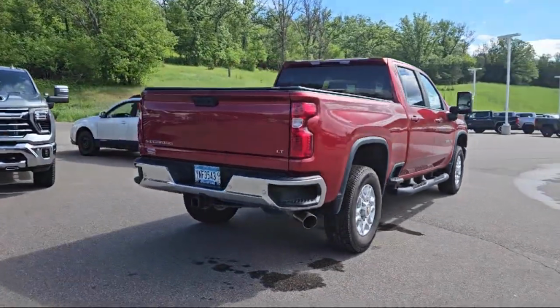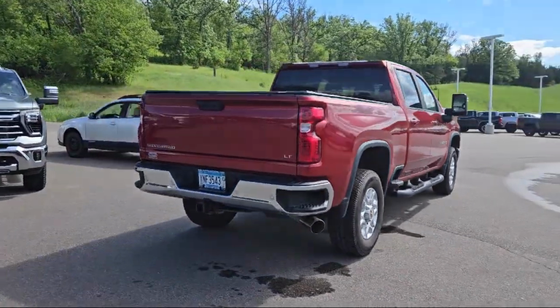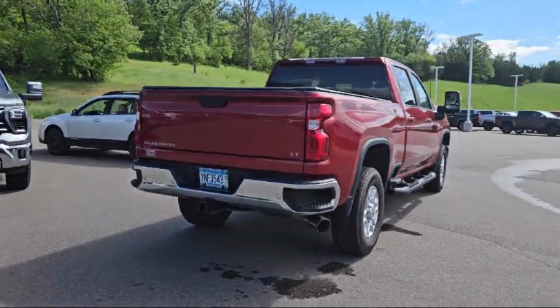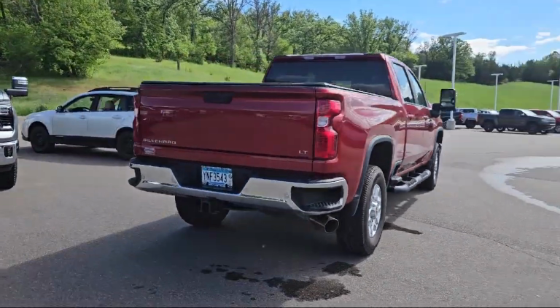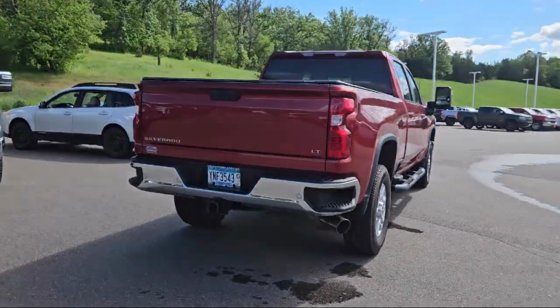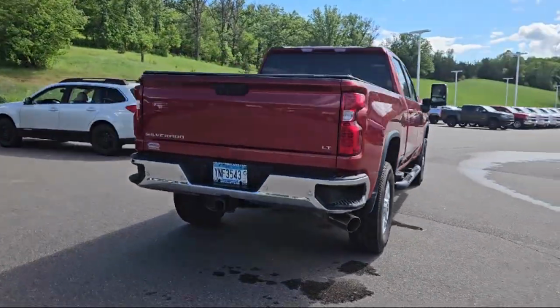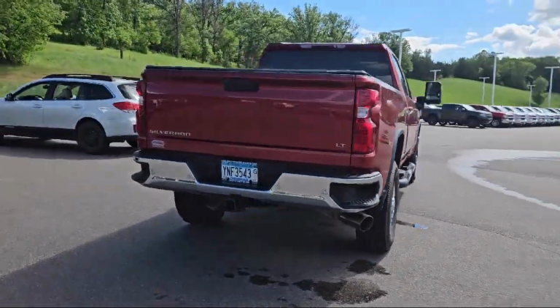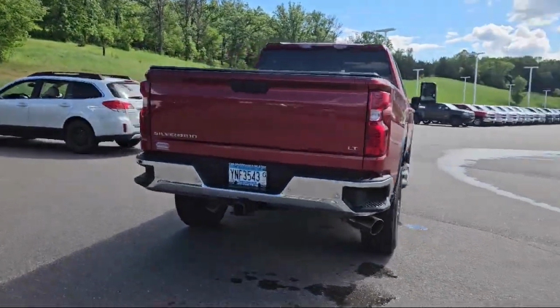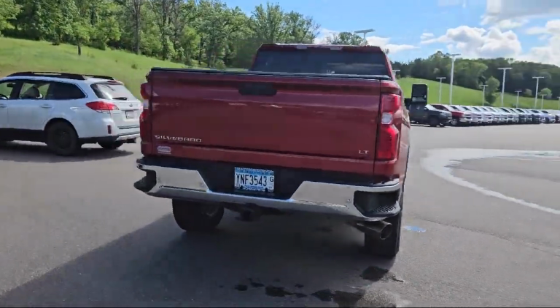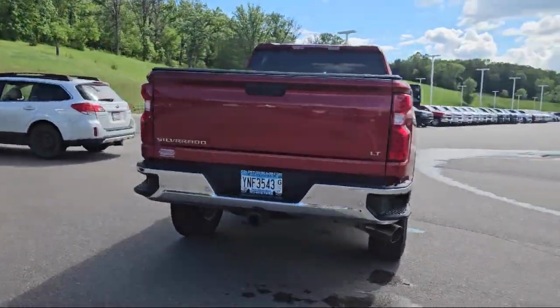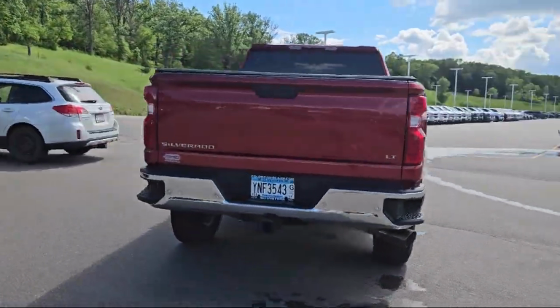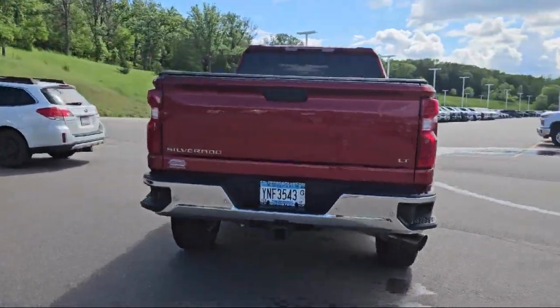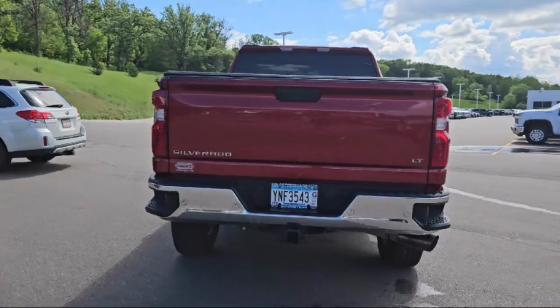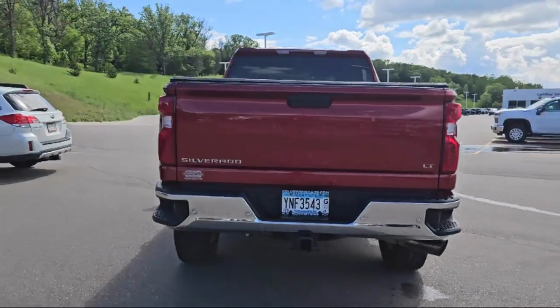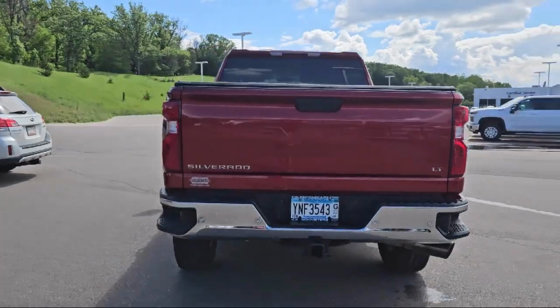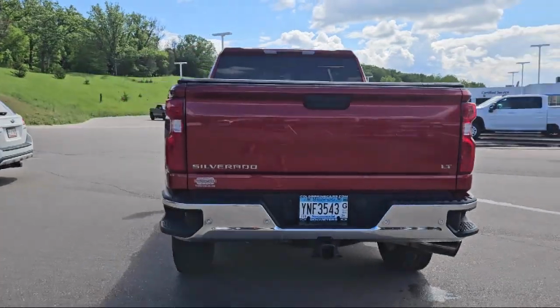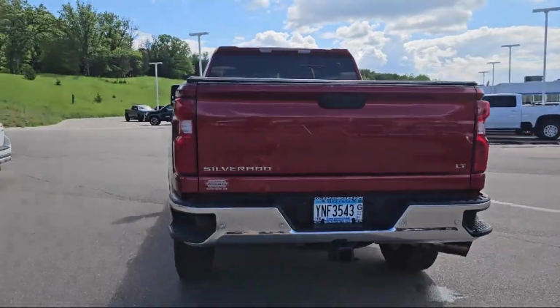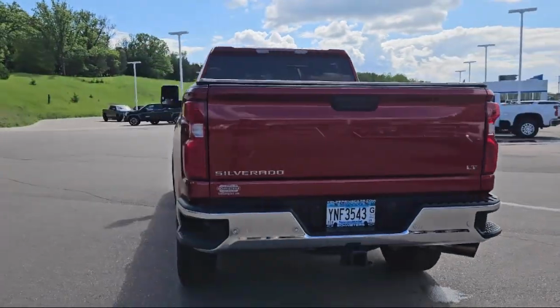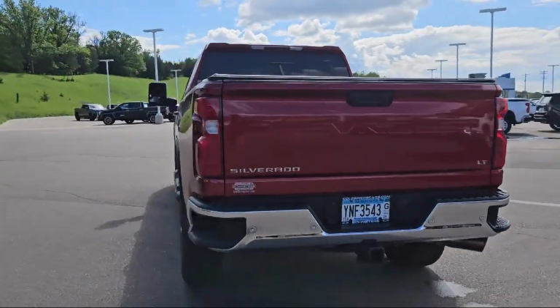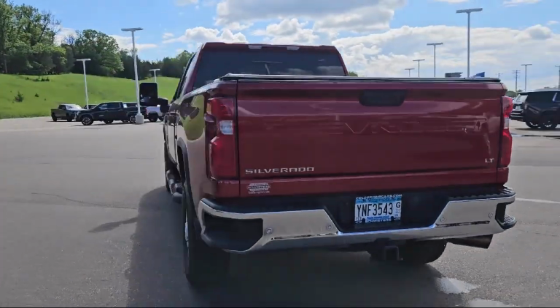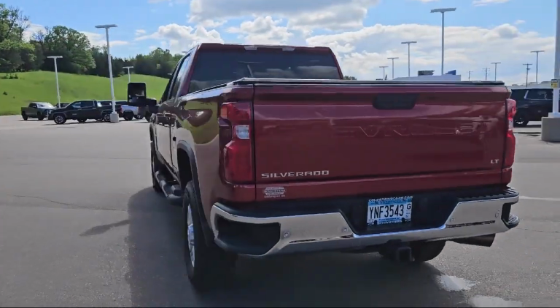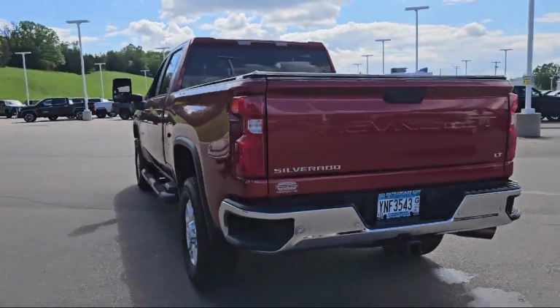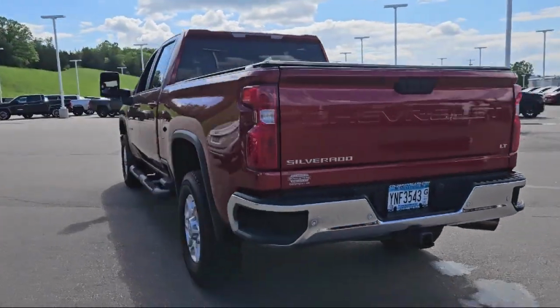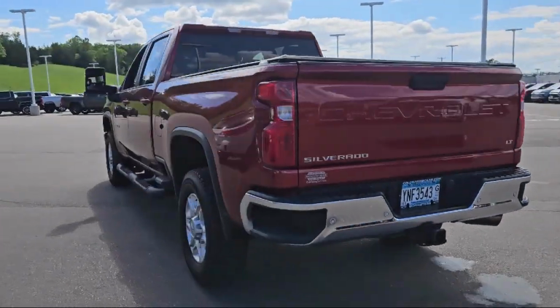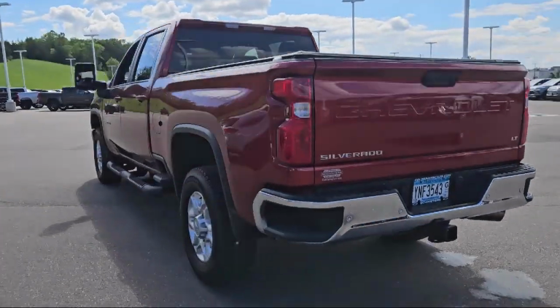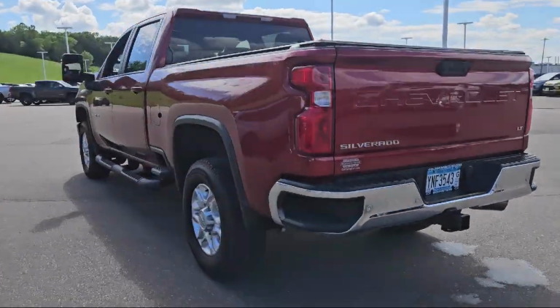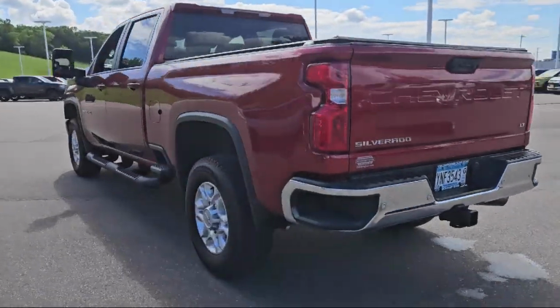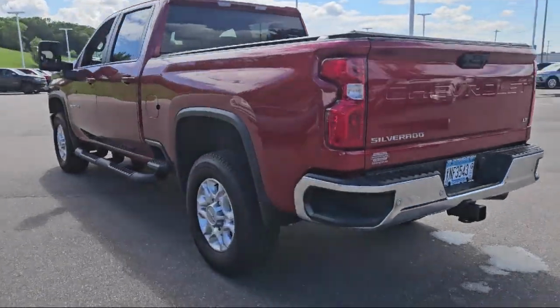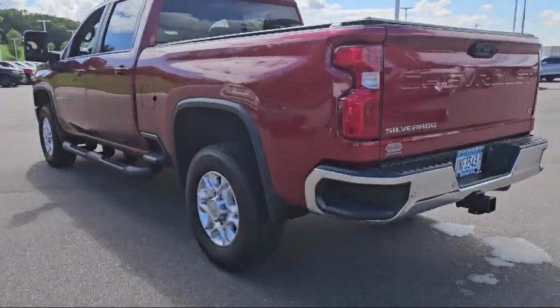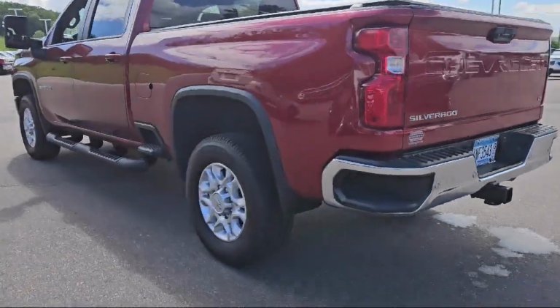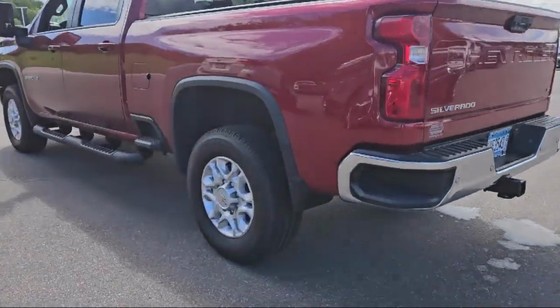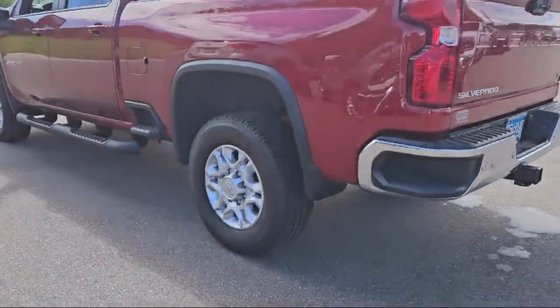It also features power door locks, daytime running lights, and has less than 60,000 miles on the odometer.